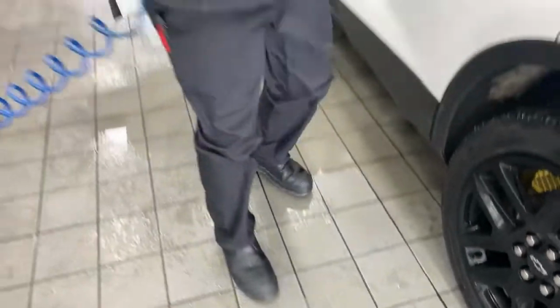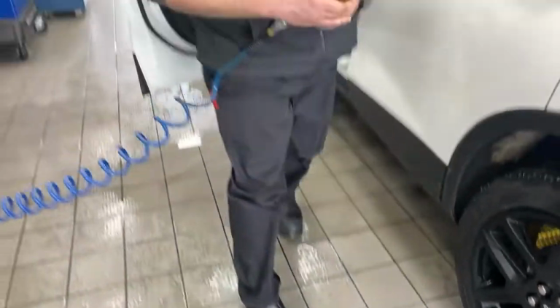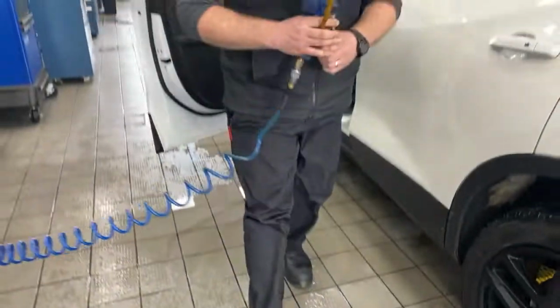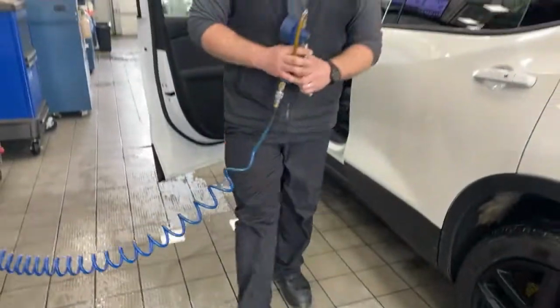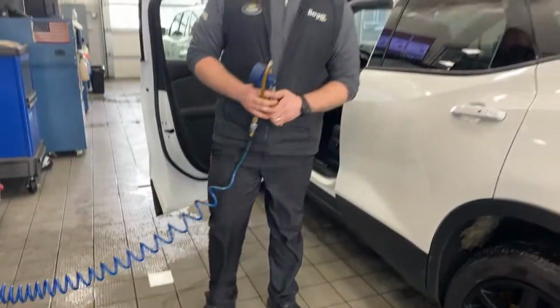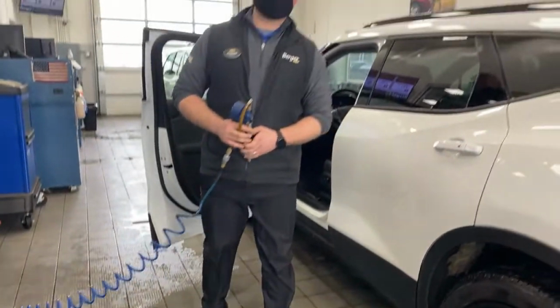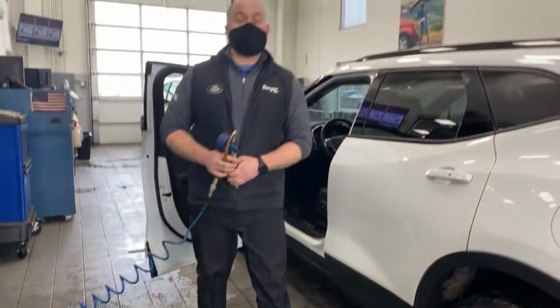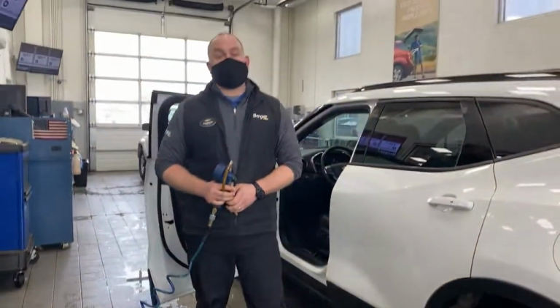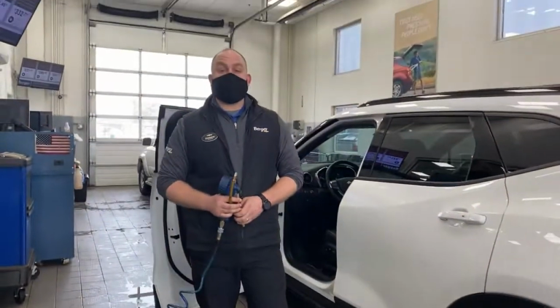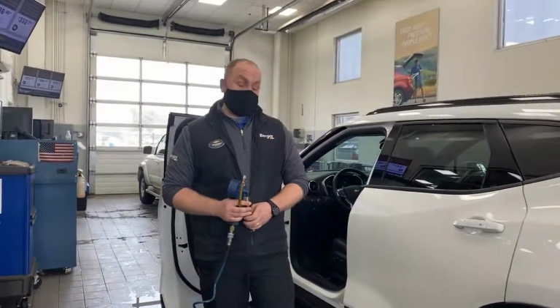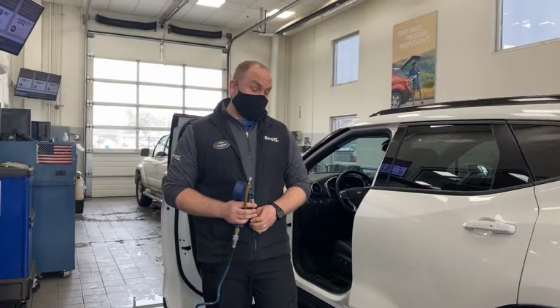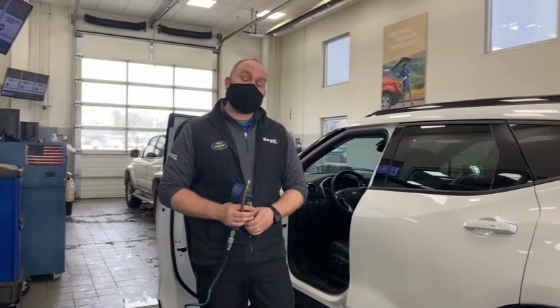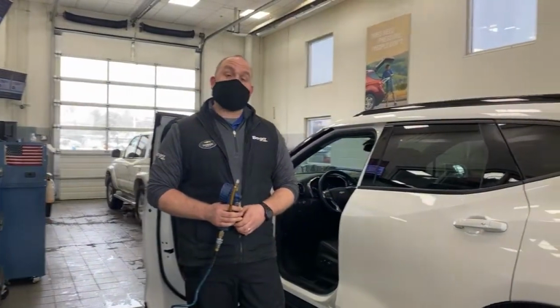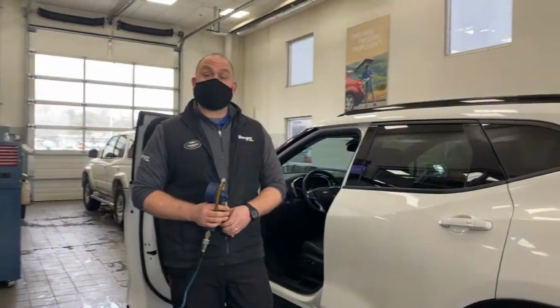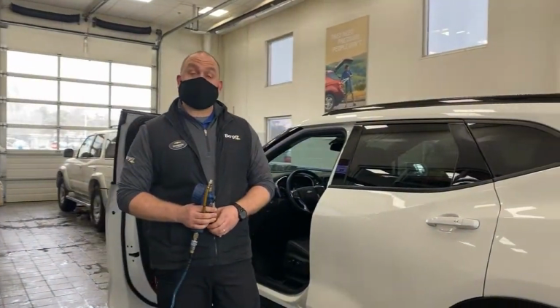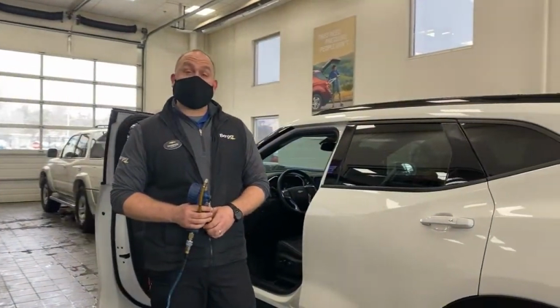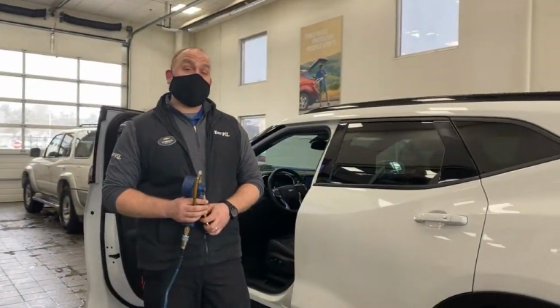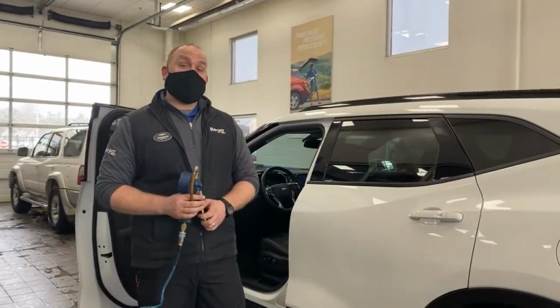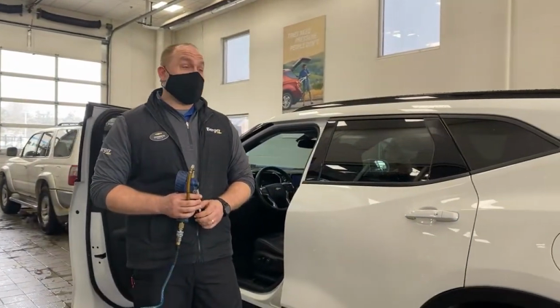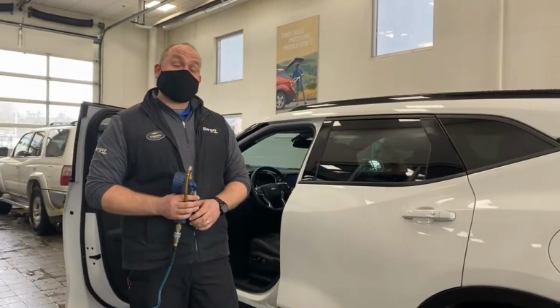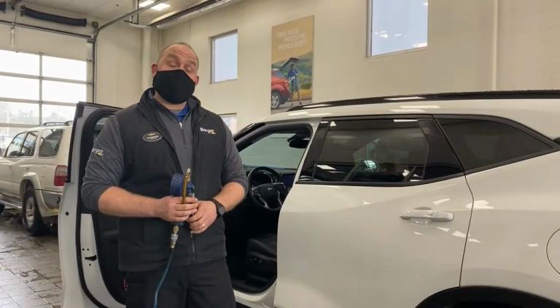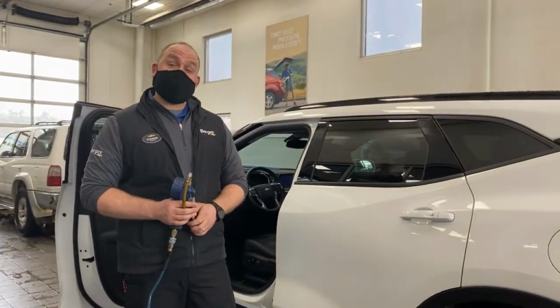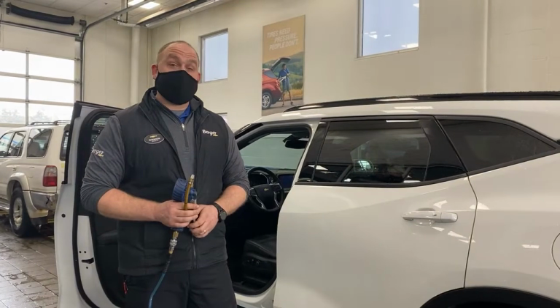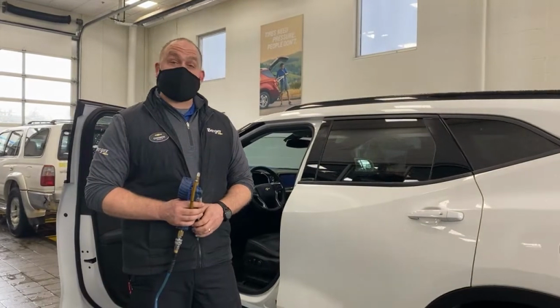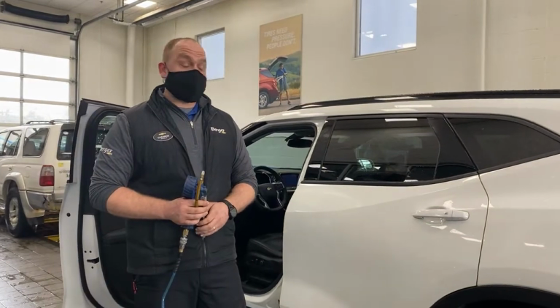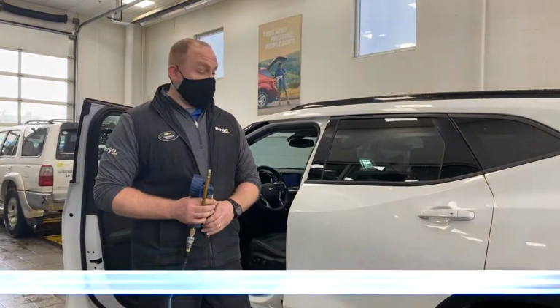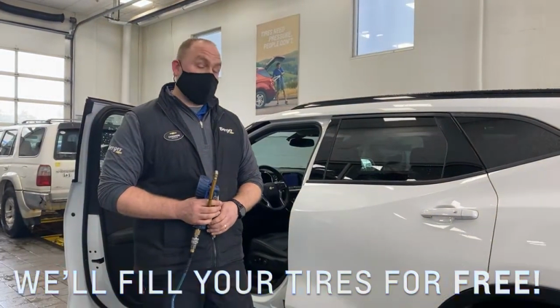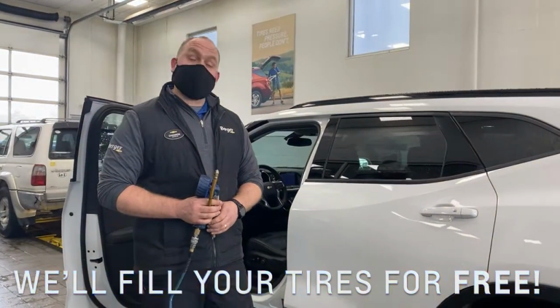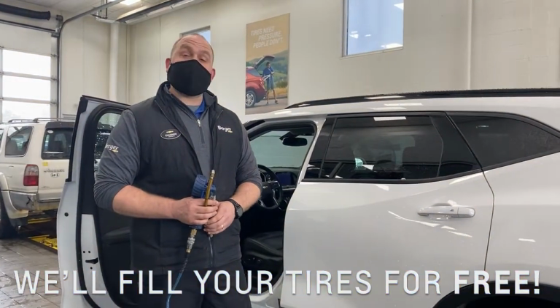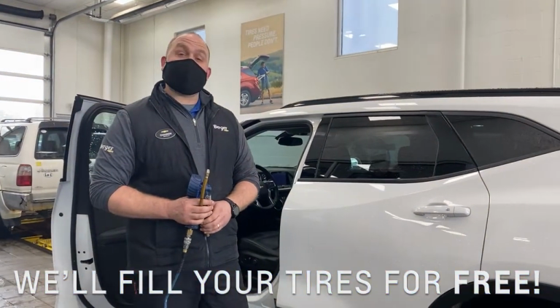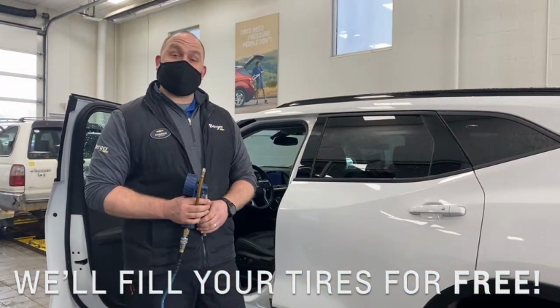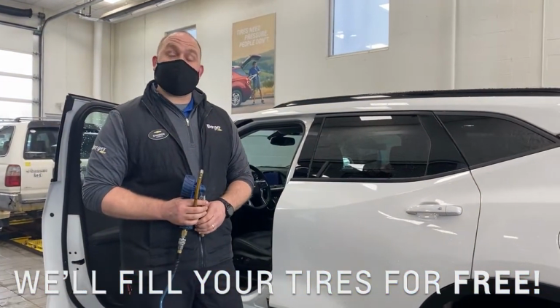When you come to Verge or Chevy for your oil change, we will set your tire pressure for you. If you need it set in between oil changes, come back in — we can do that for free as well.